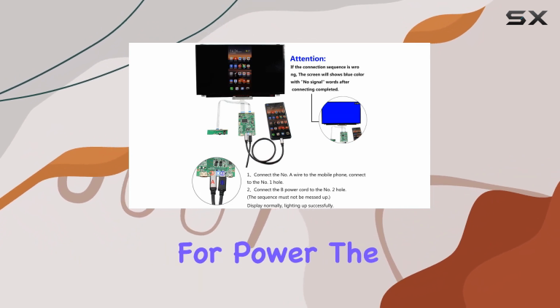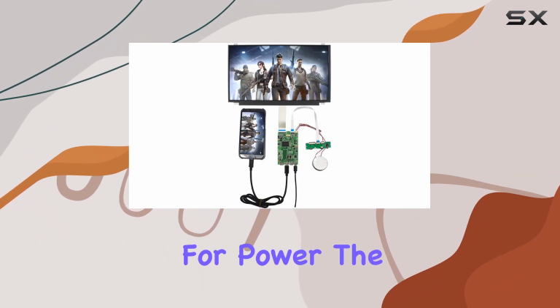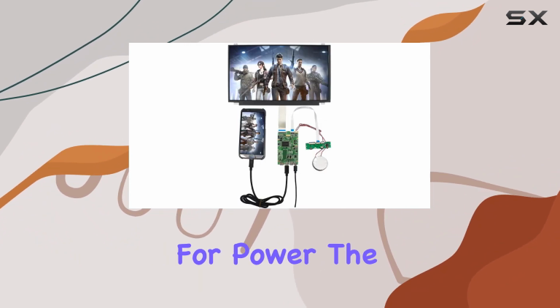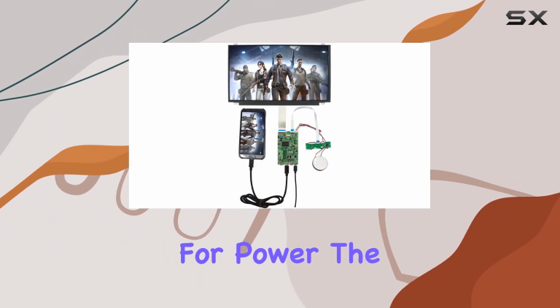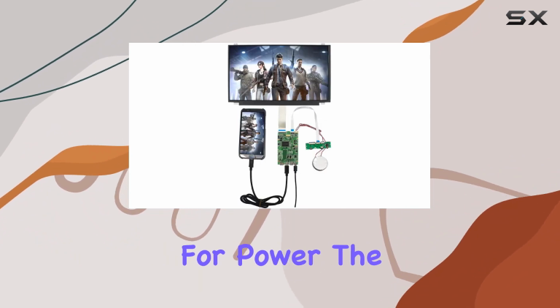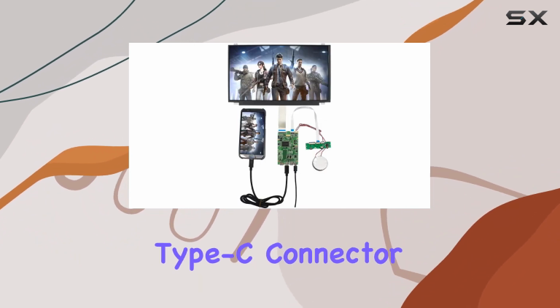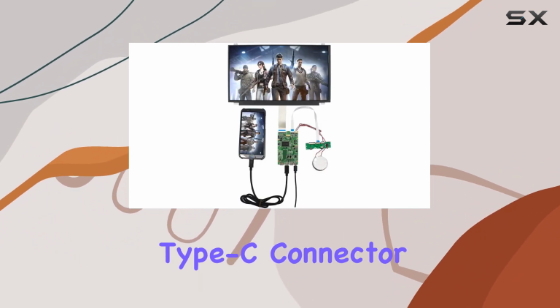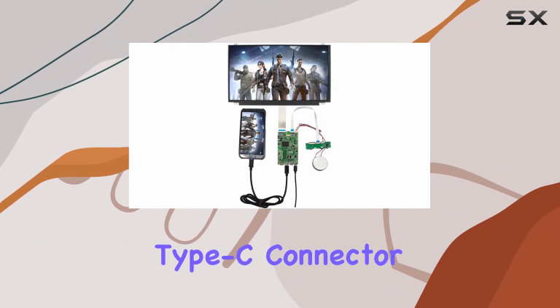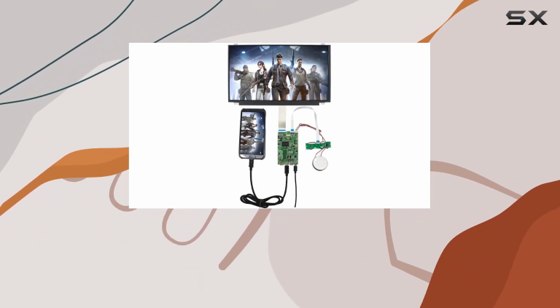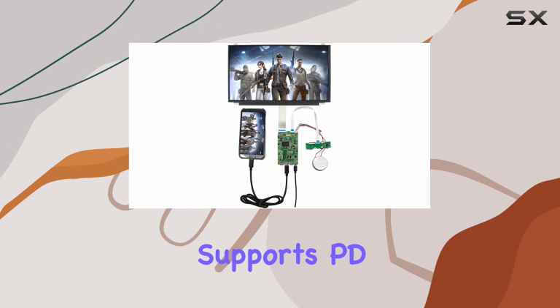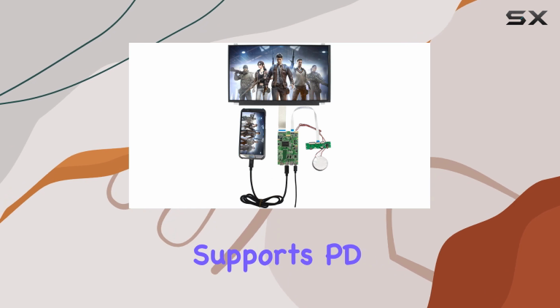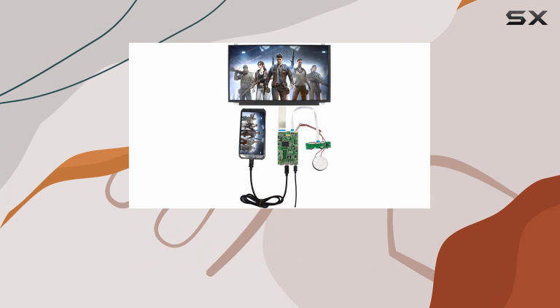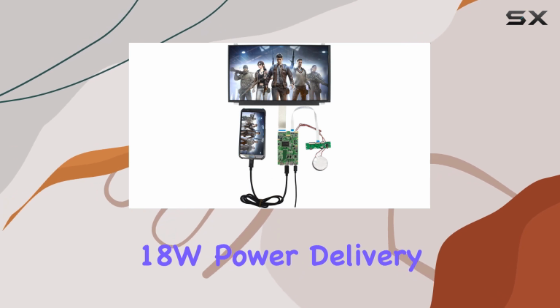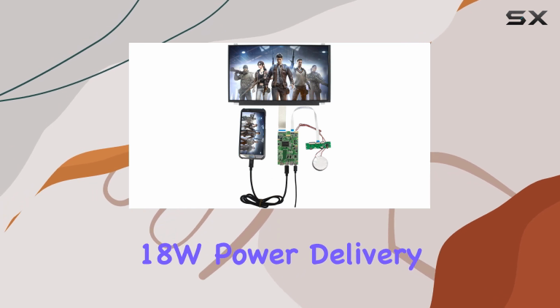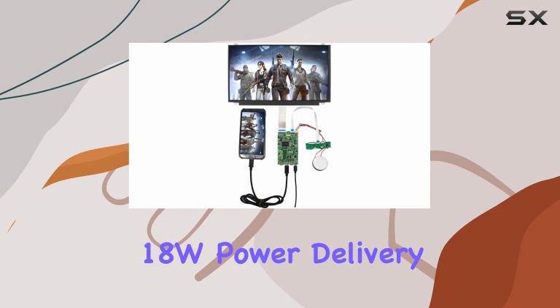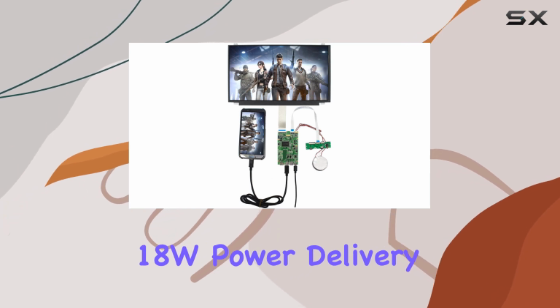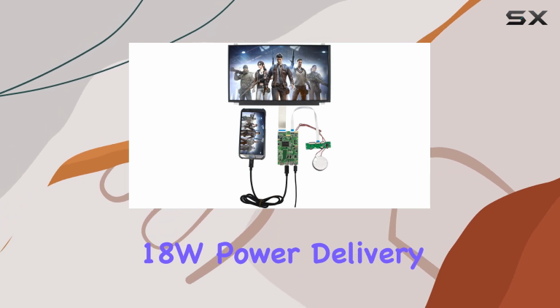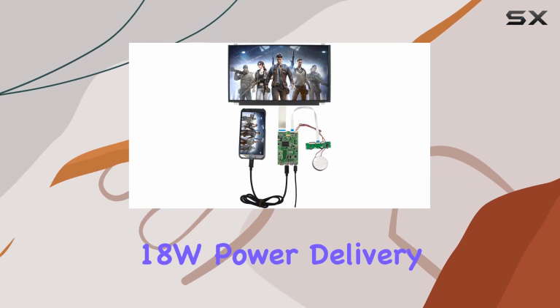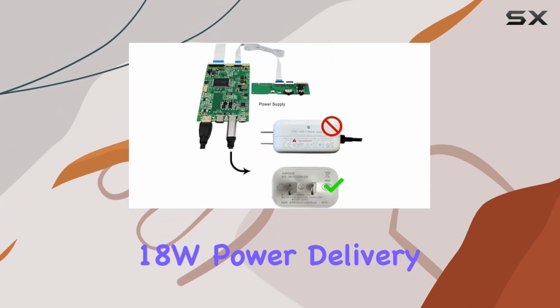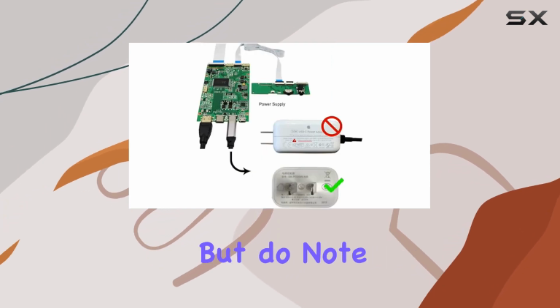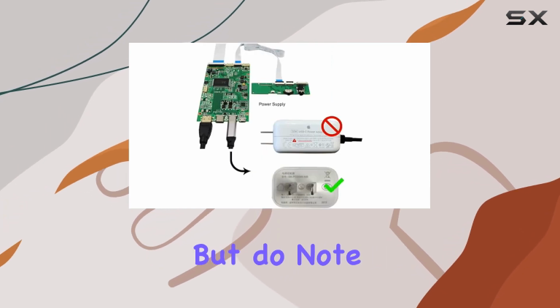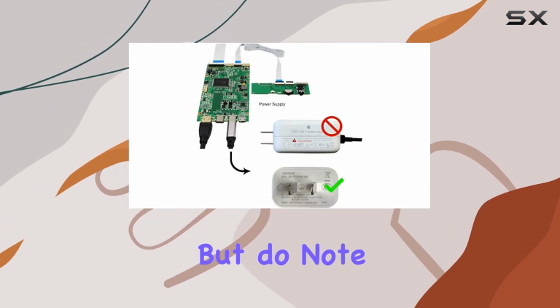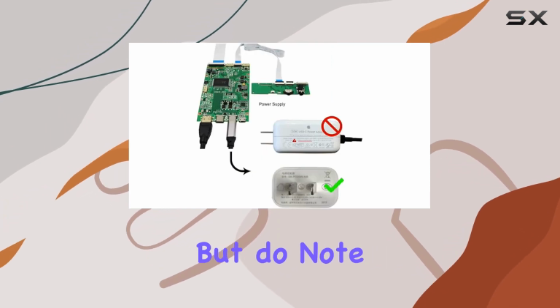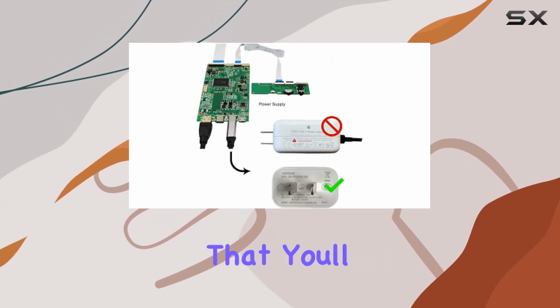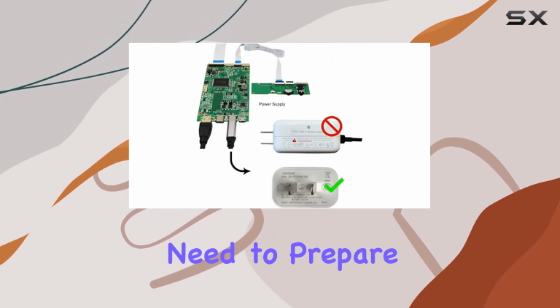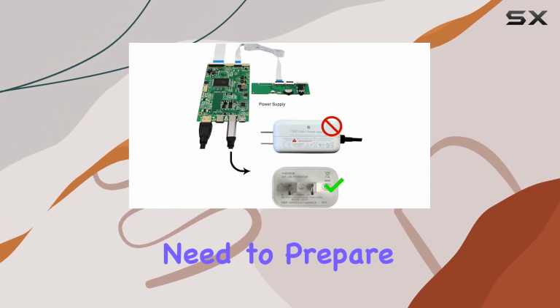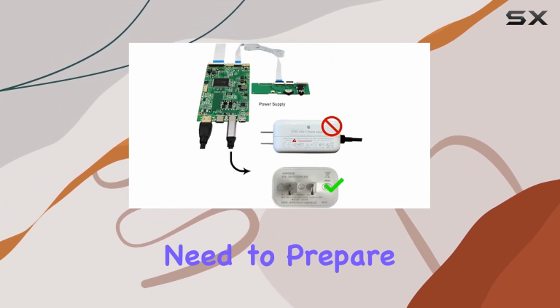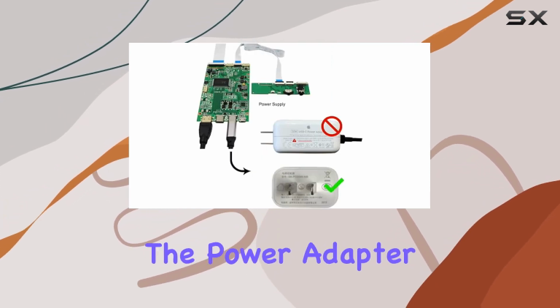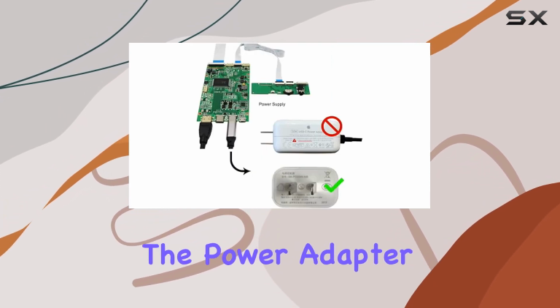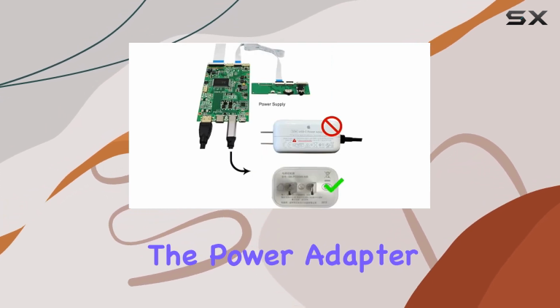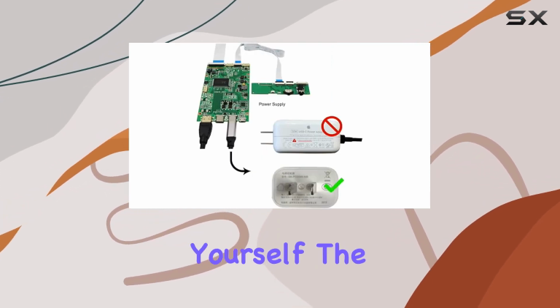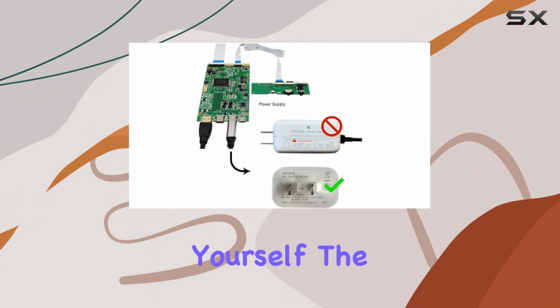For power, the Type-C connector supports PD-18W power delivery, but do note that you'll need to prepare the power adapter yourself.